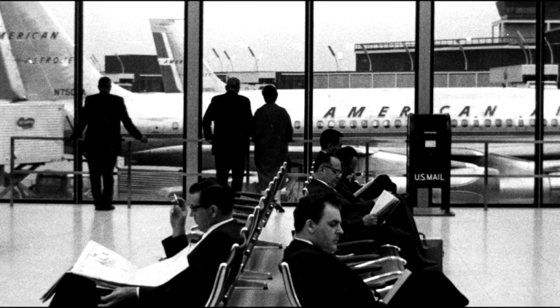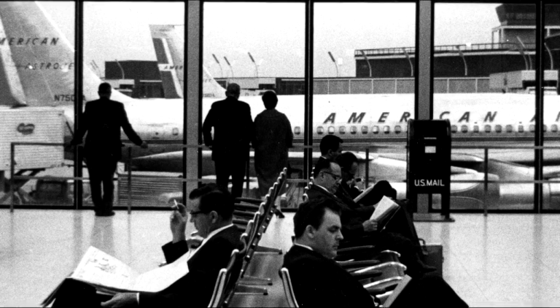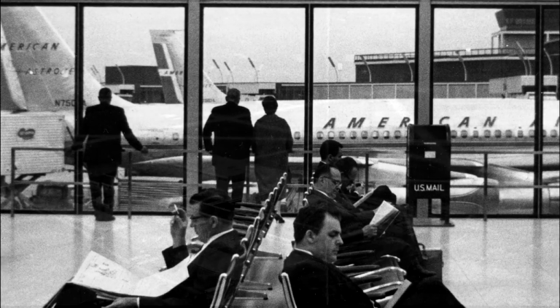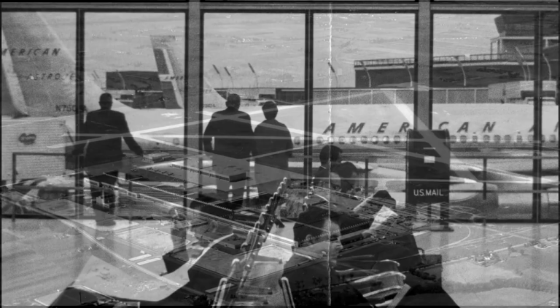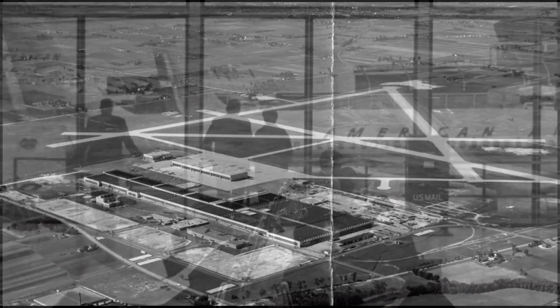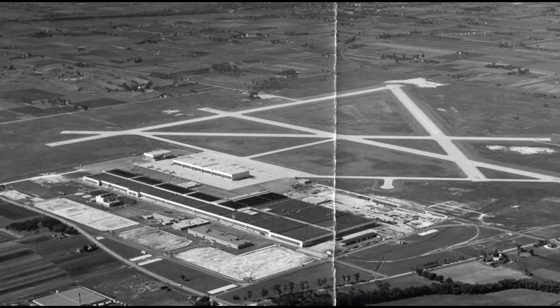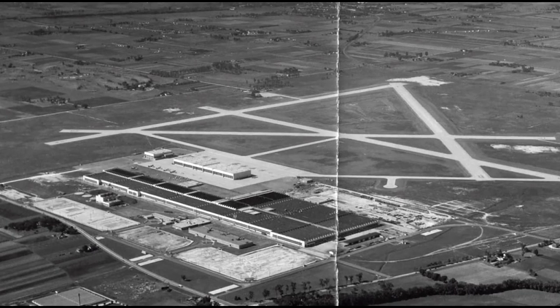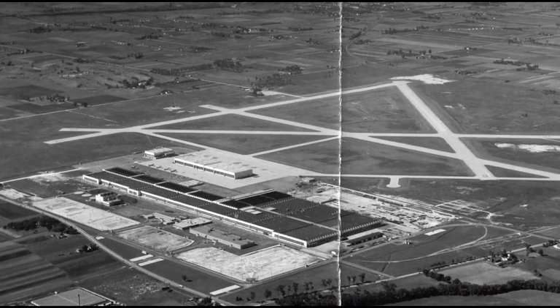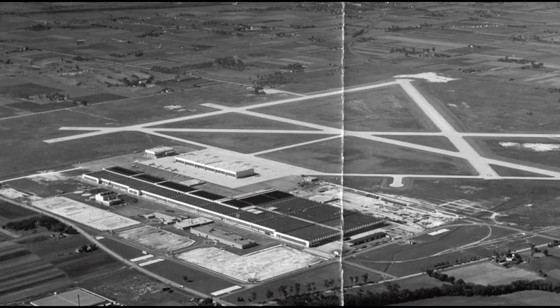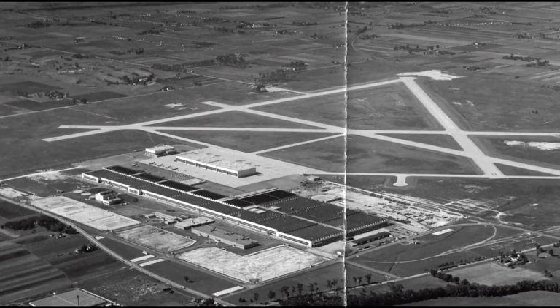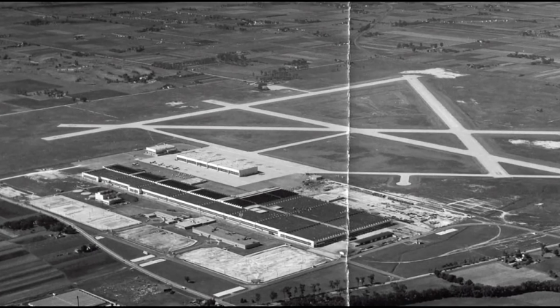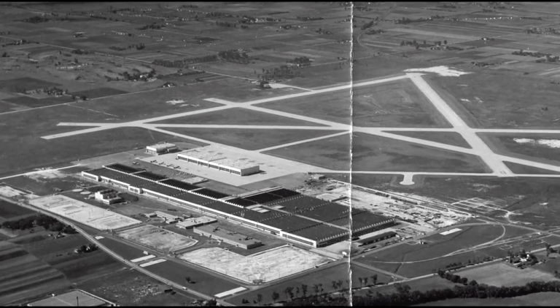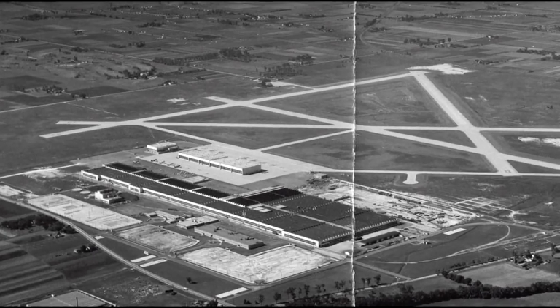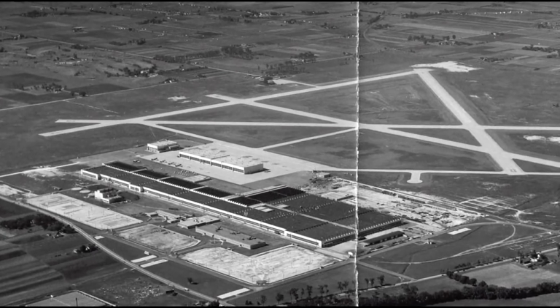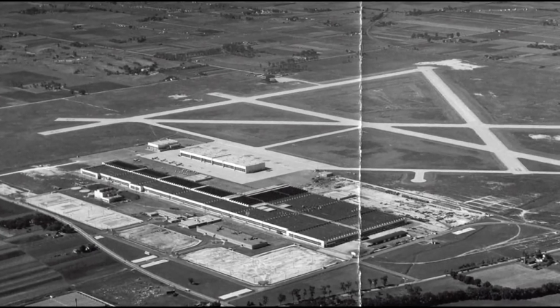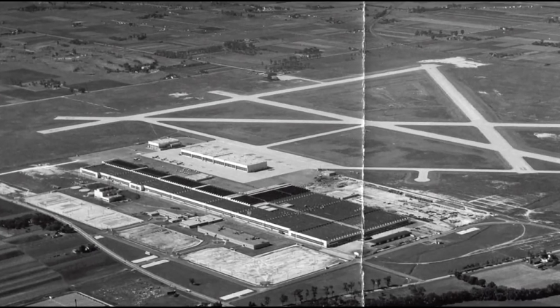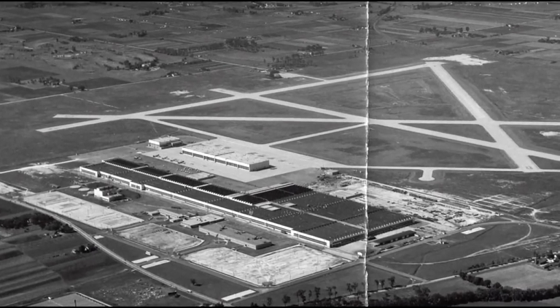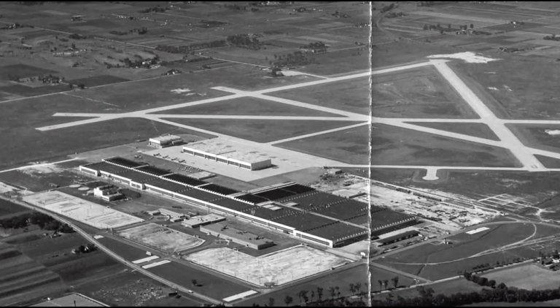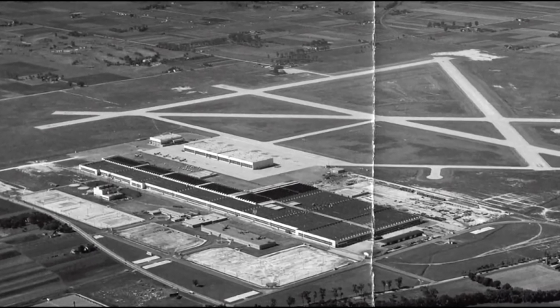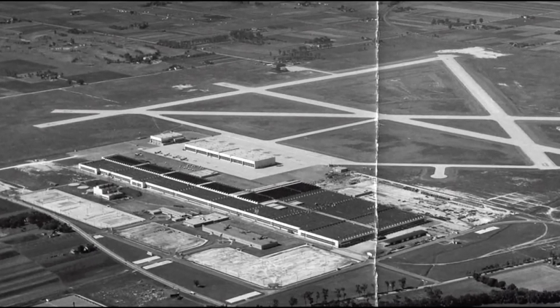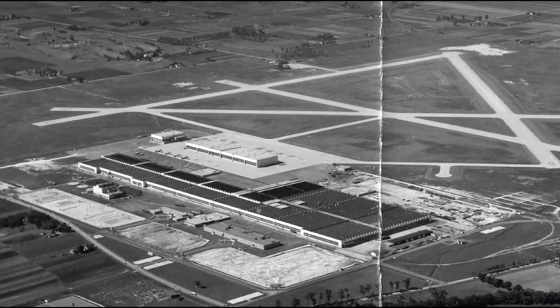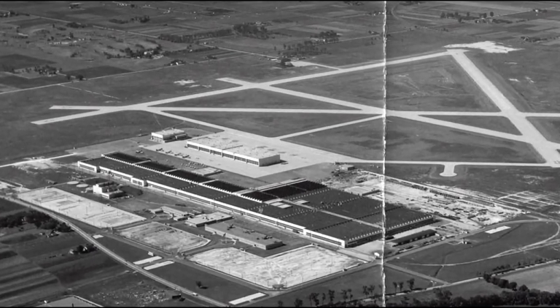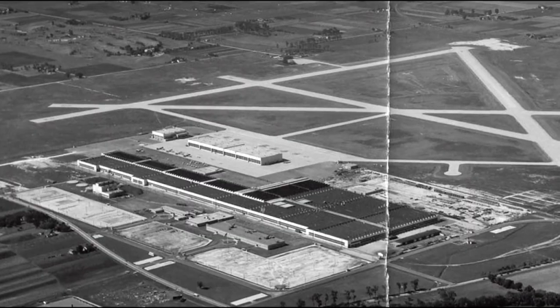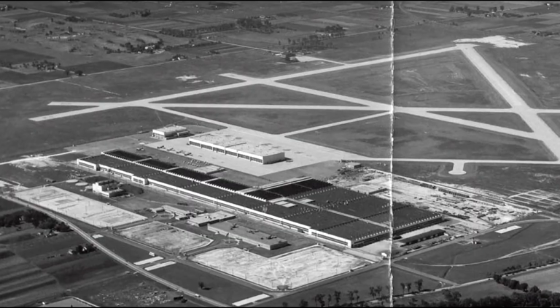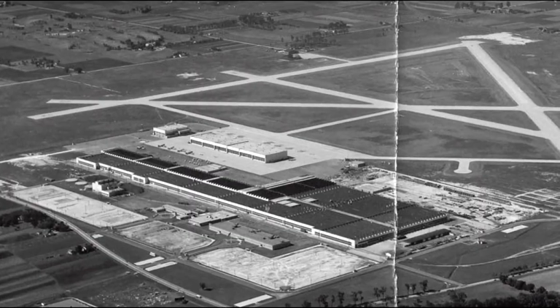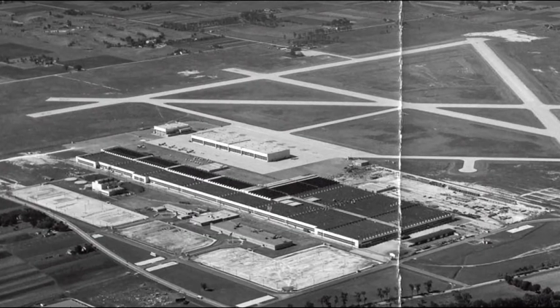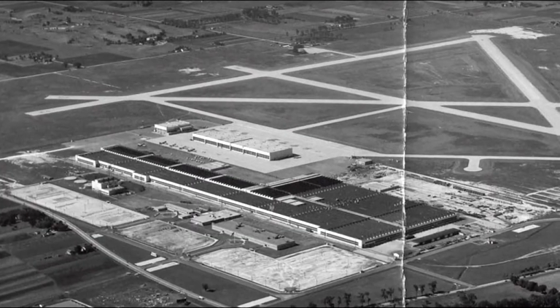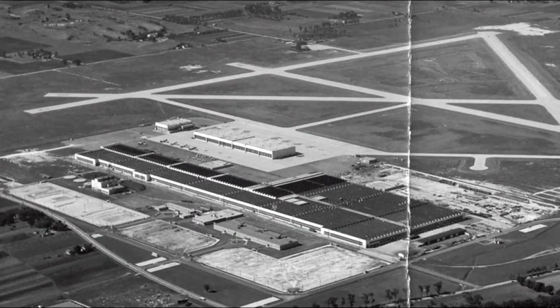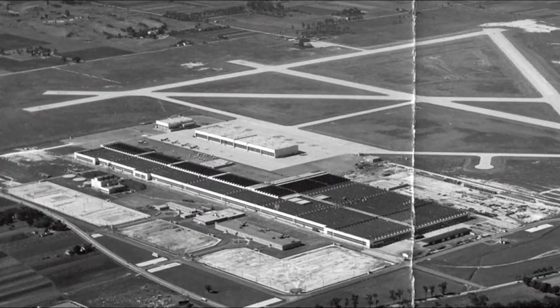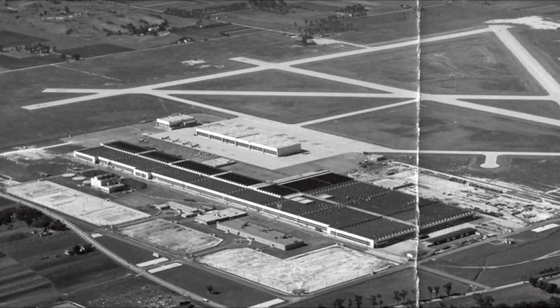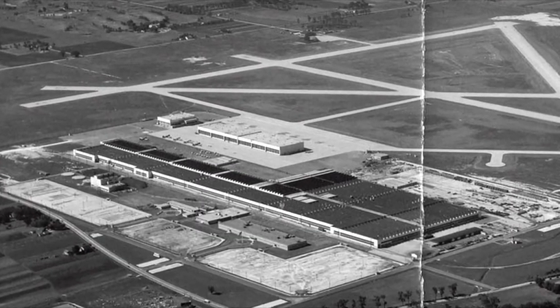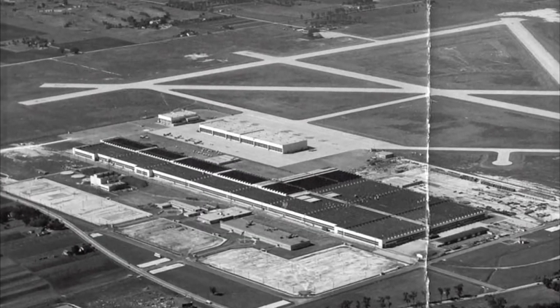Over the next two decades, a few runways were installed and so were a couple more terminals, but other than that, not much happened.